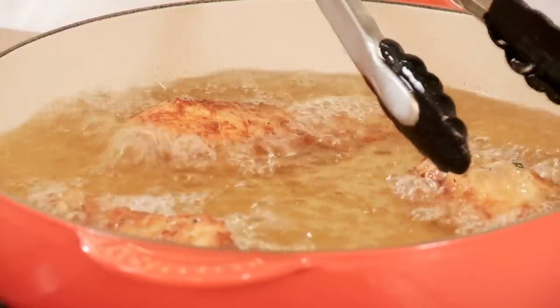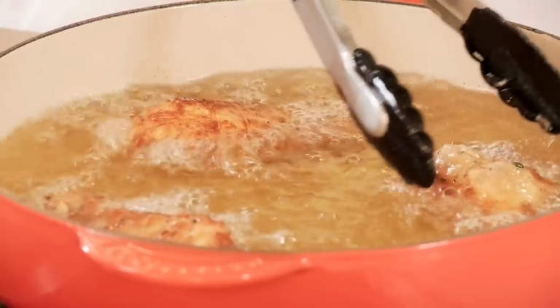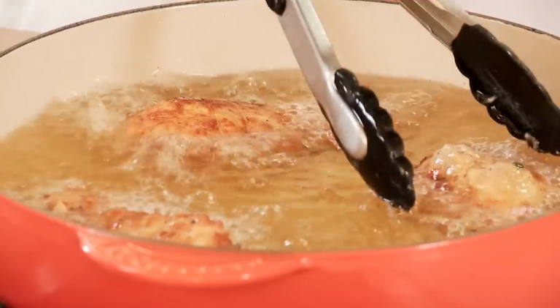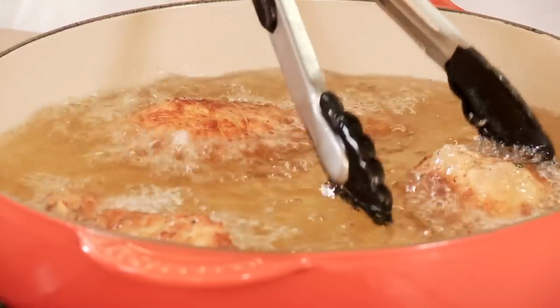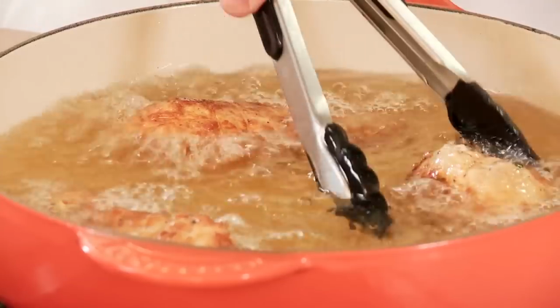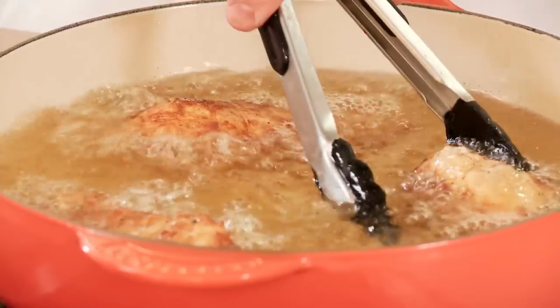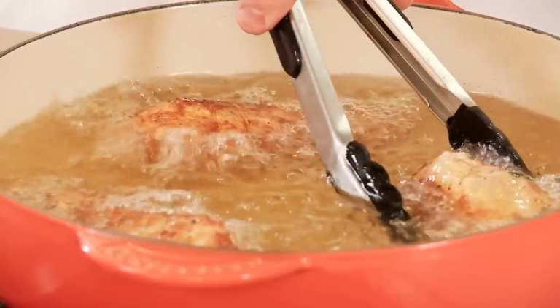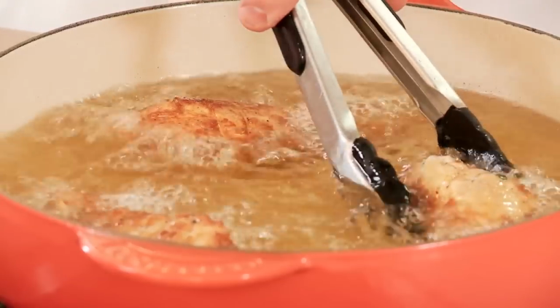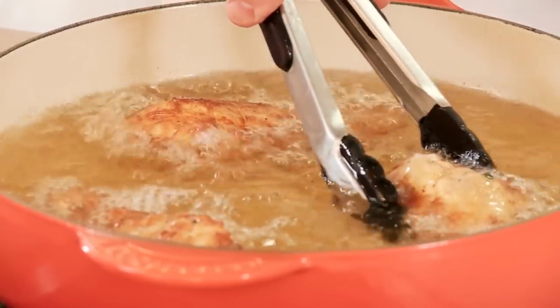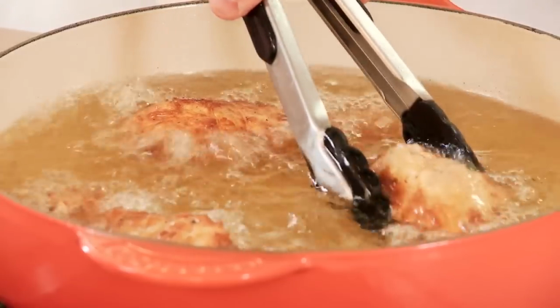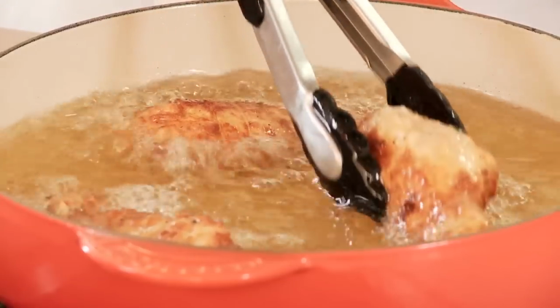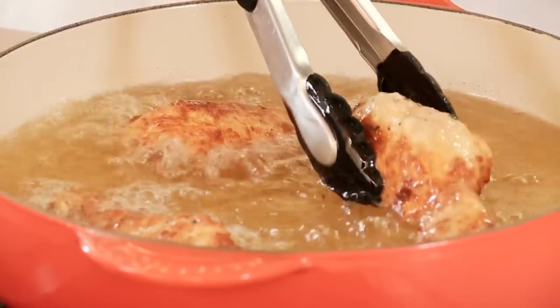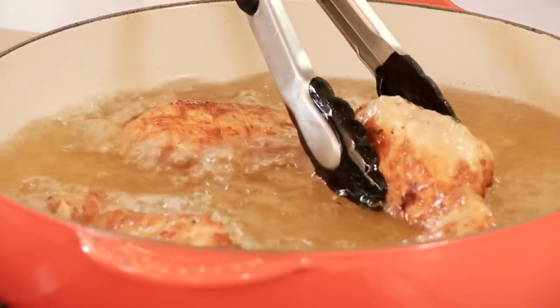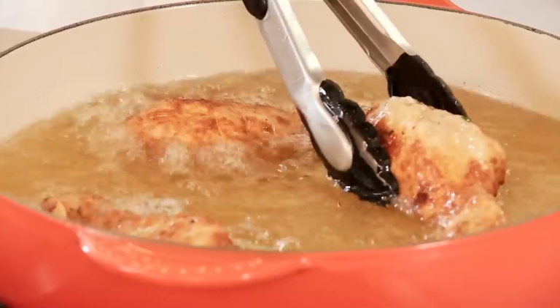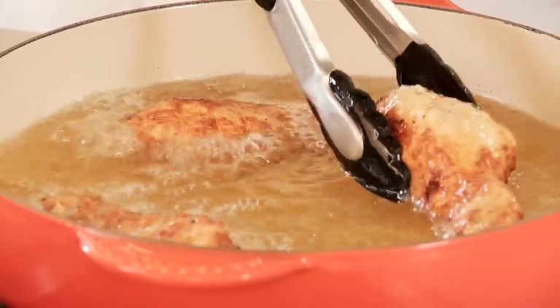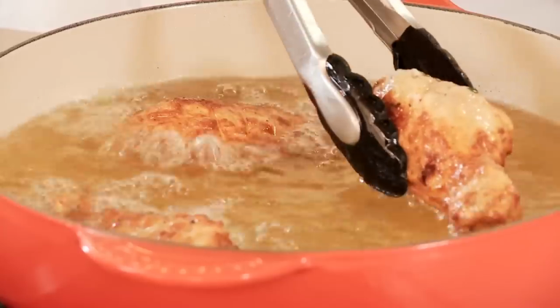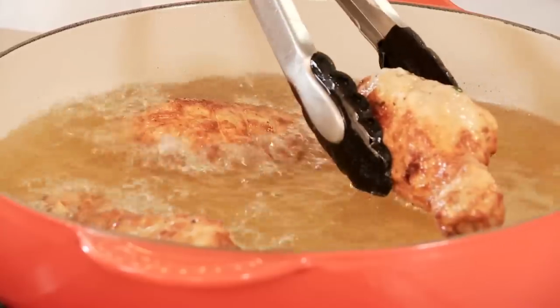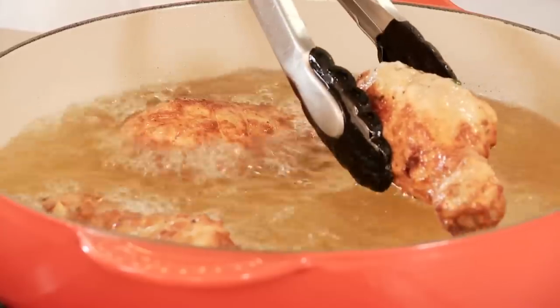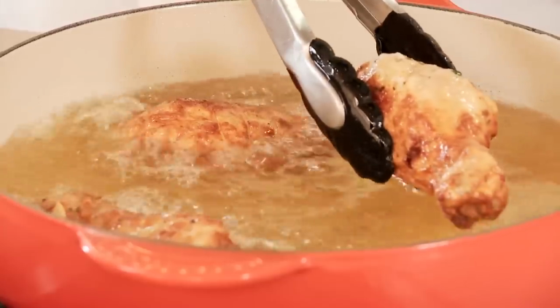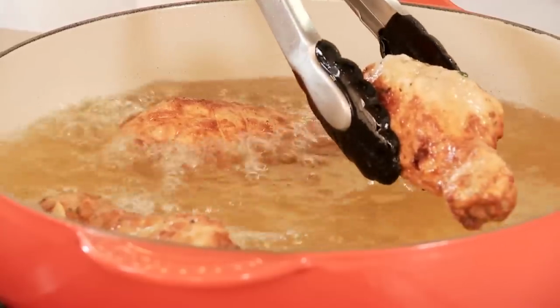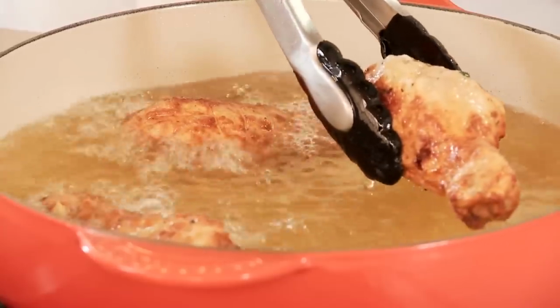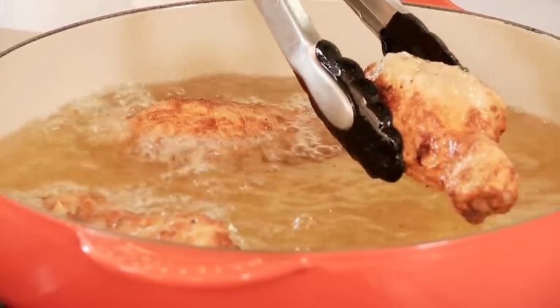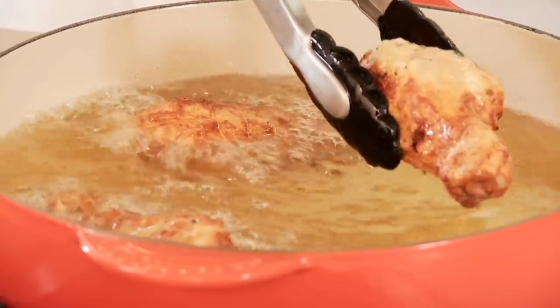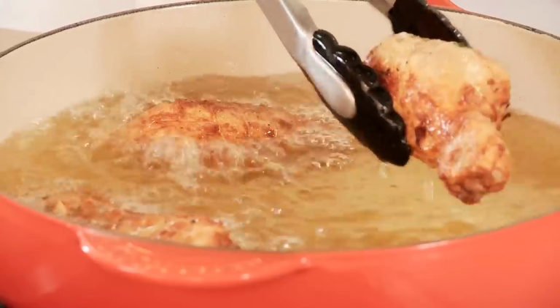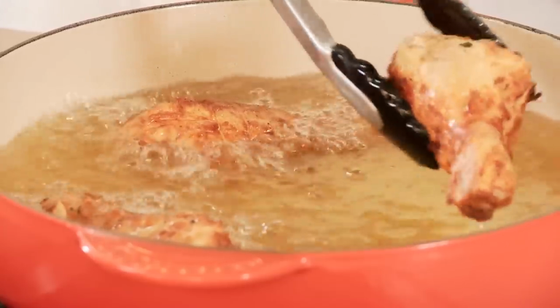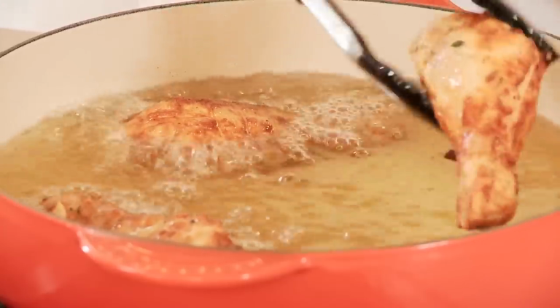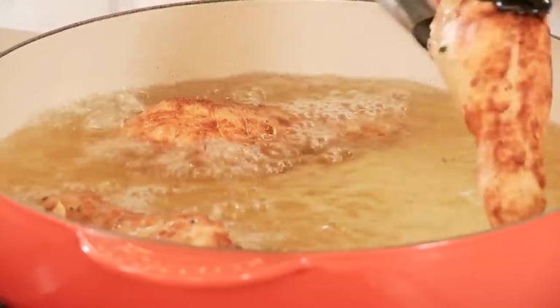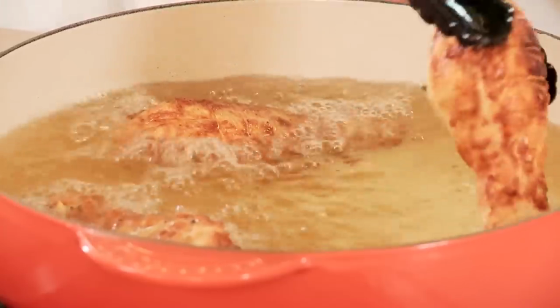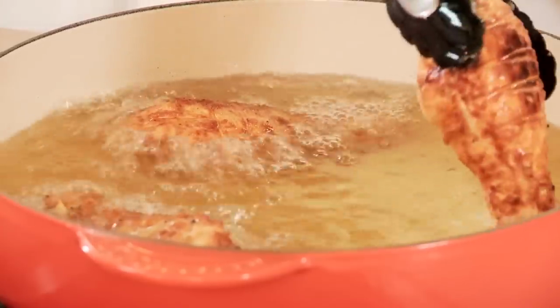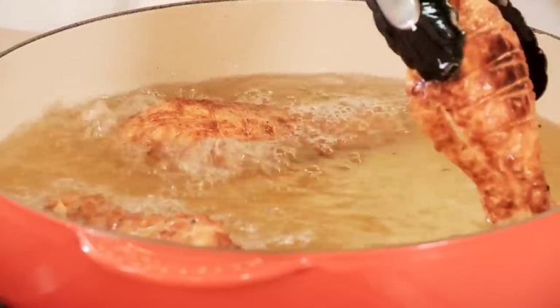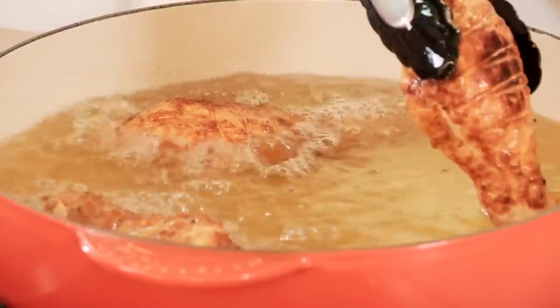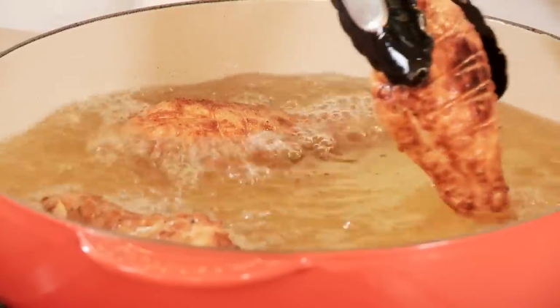The pan is also ideal for braising, sautéing, and simmering, and can be used in the oven as well.